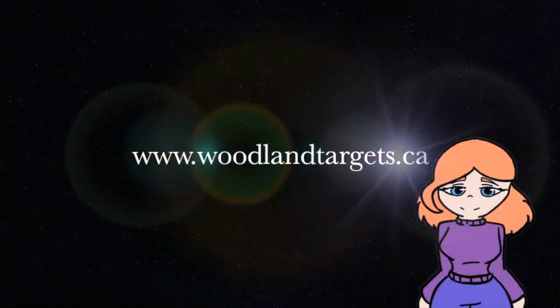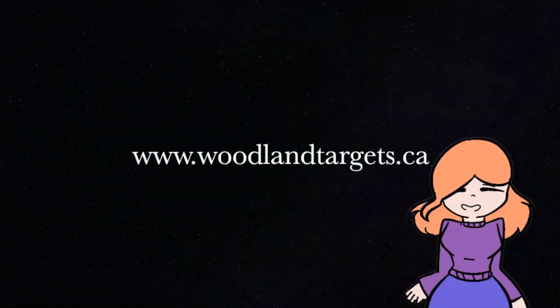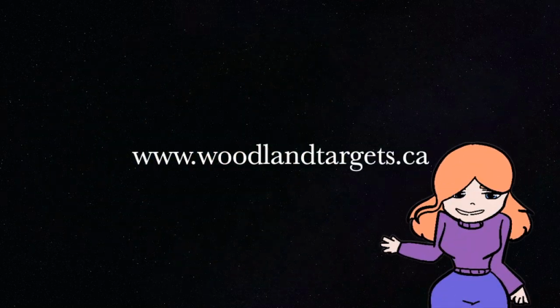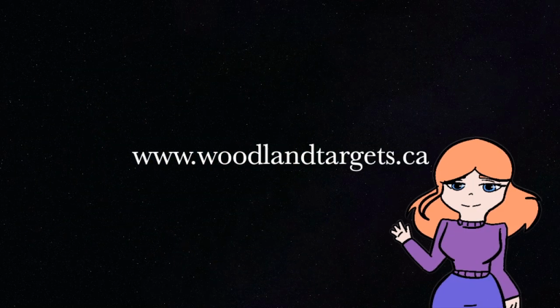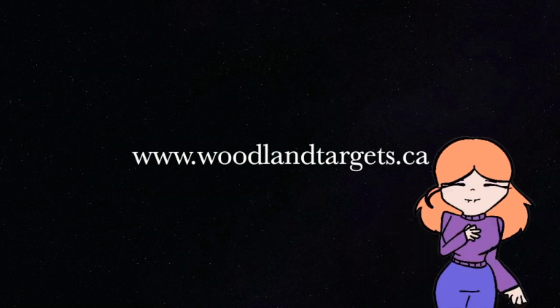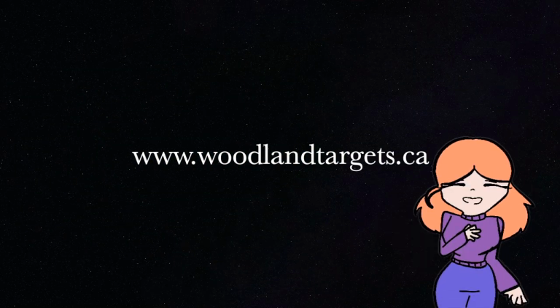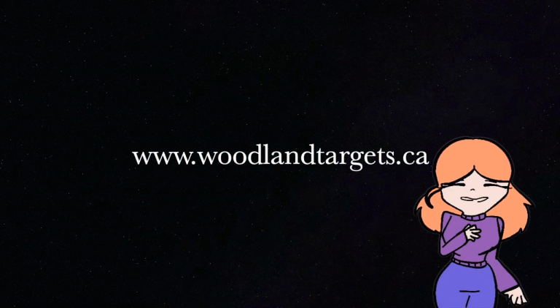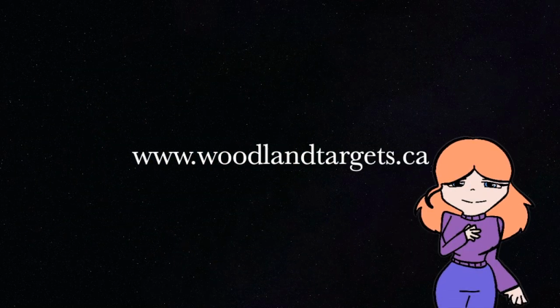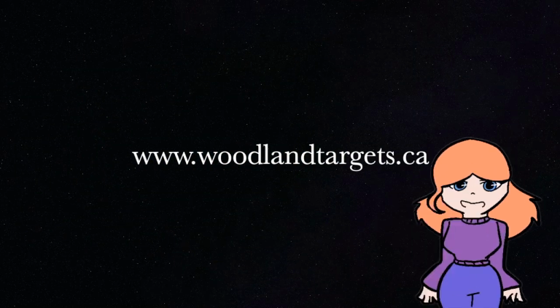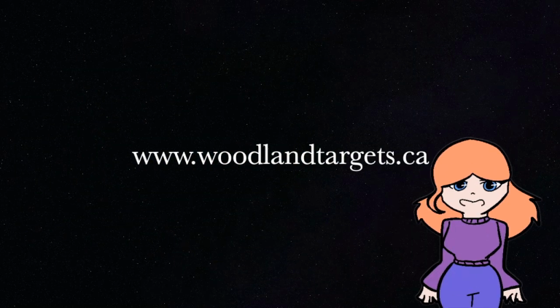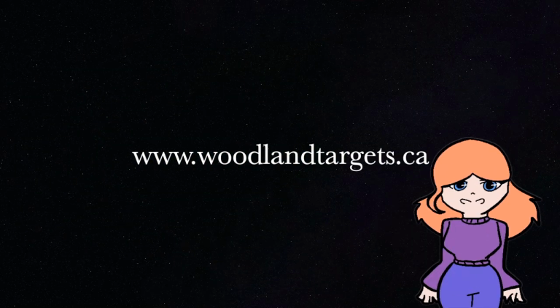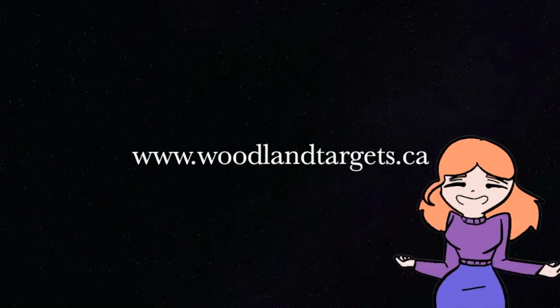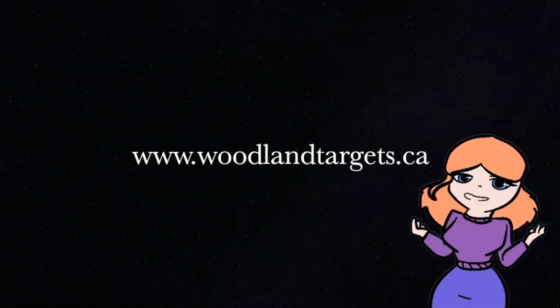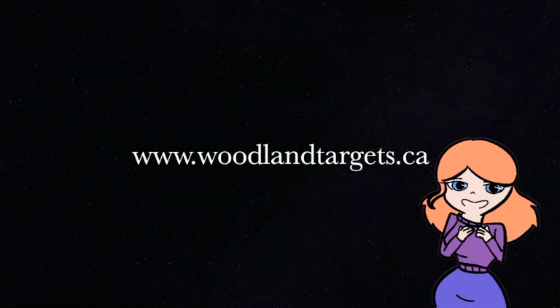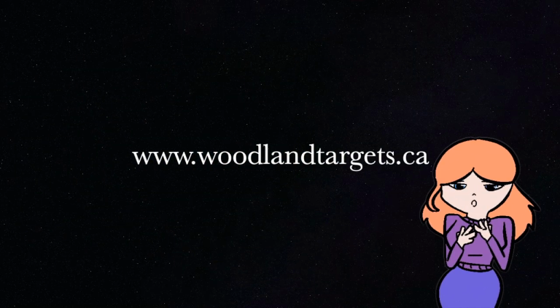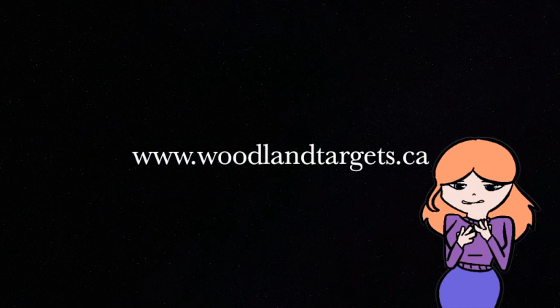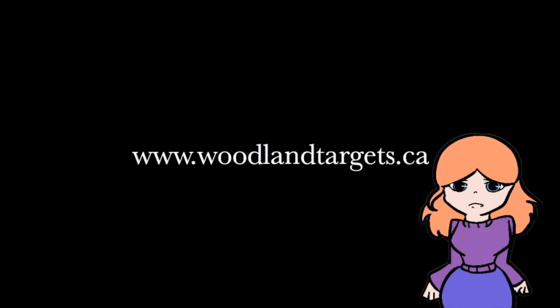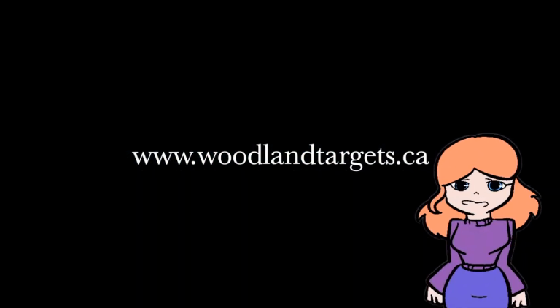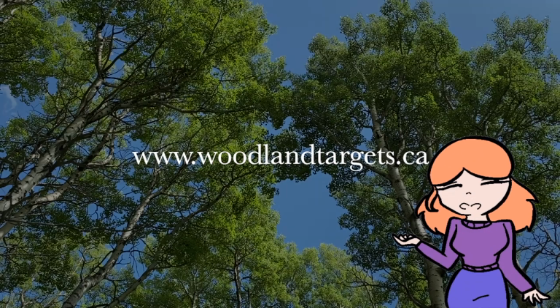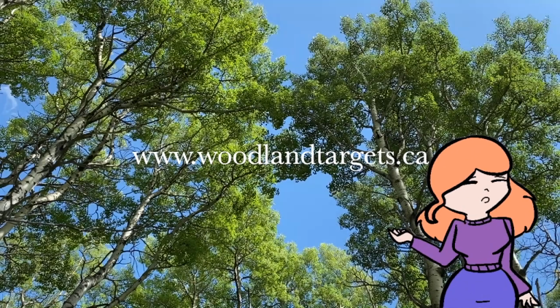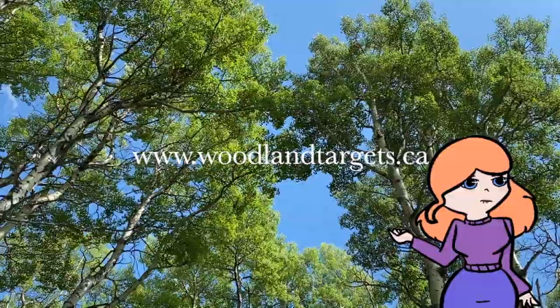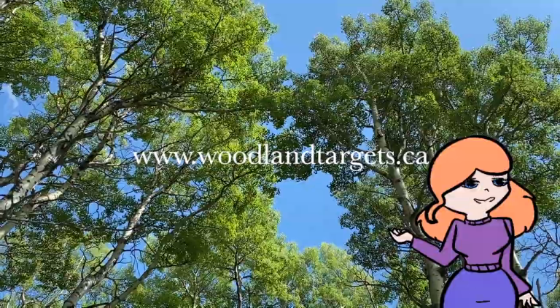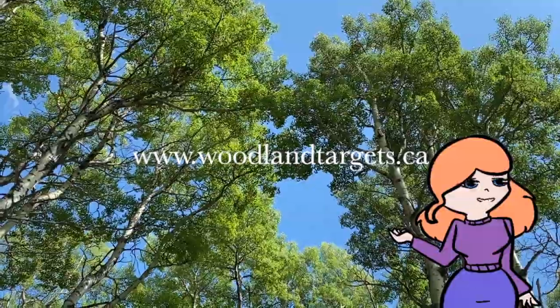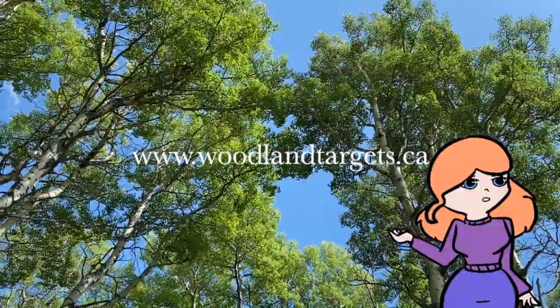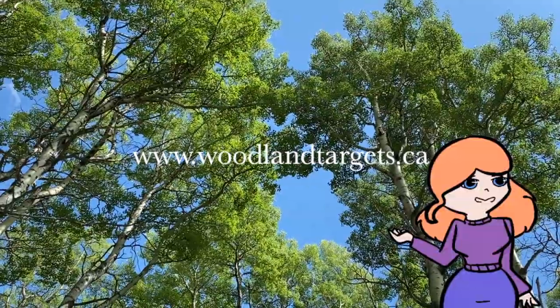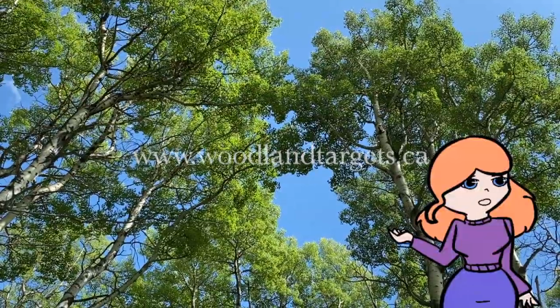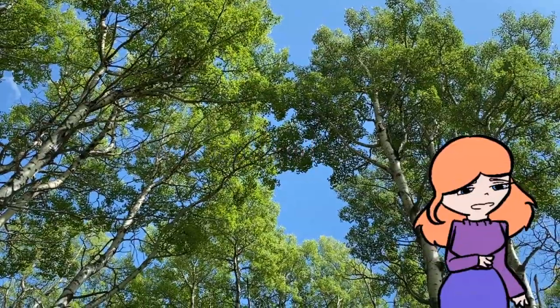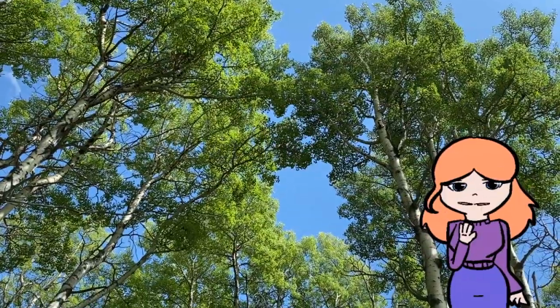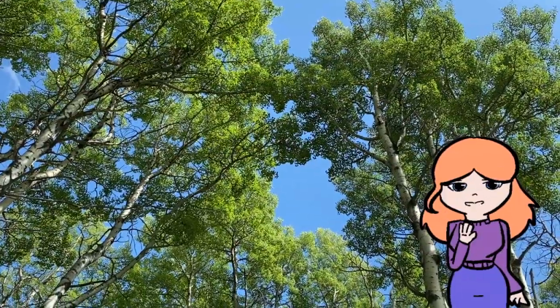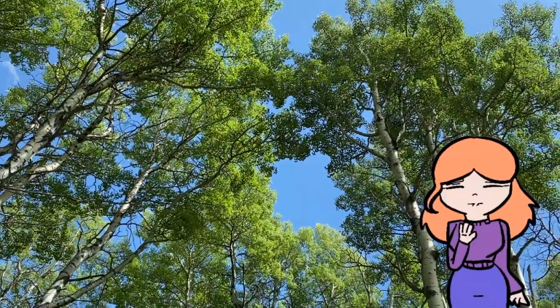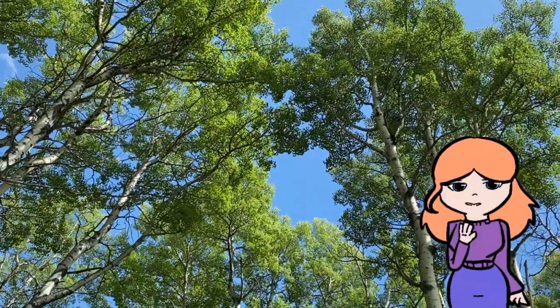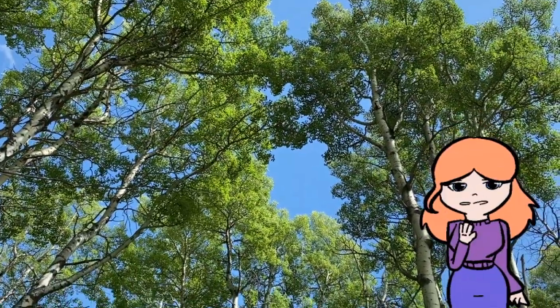Hi, my name is Julia. I want to be an animator when I grow up, so rather than being on camera this episode, I'm going to practice by animating myself.